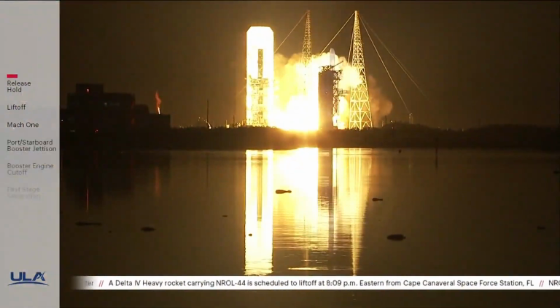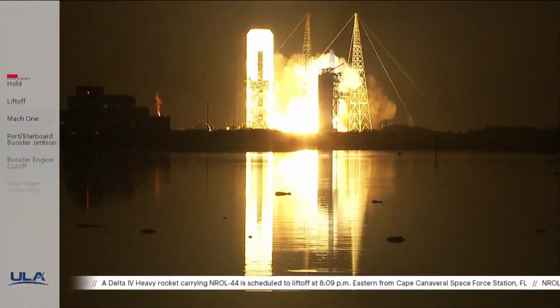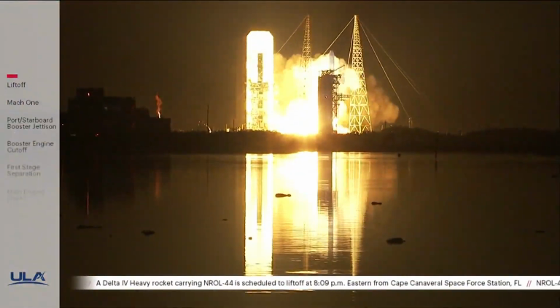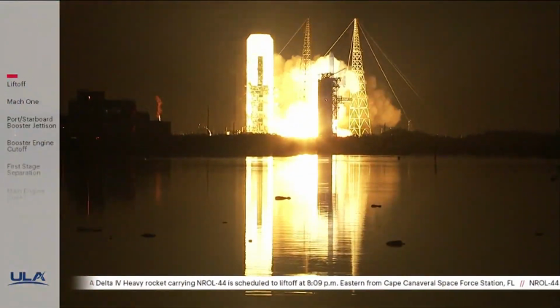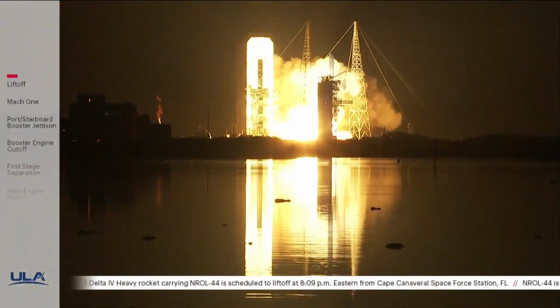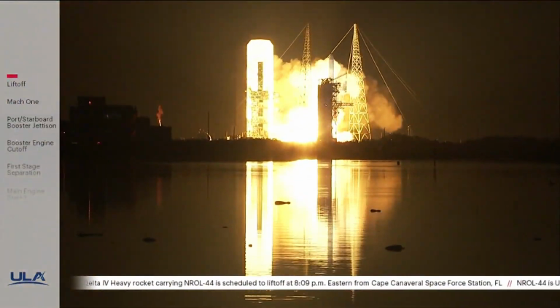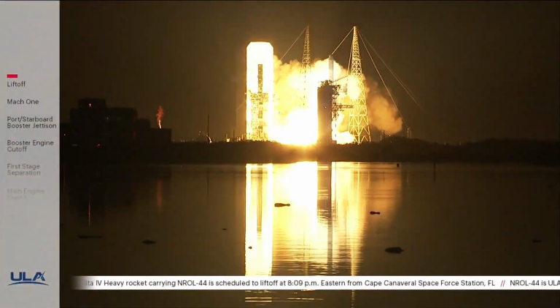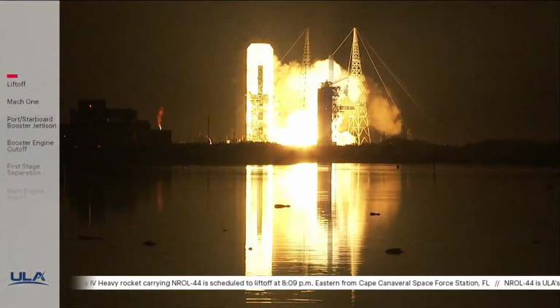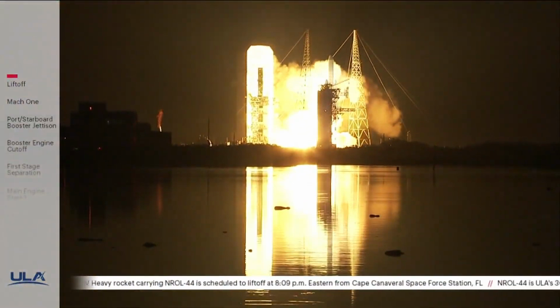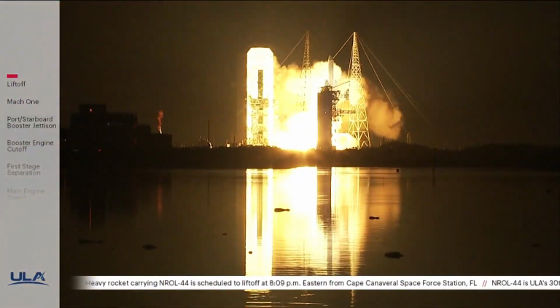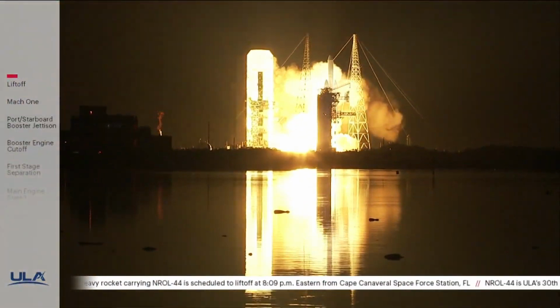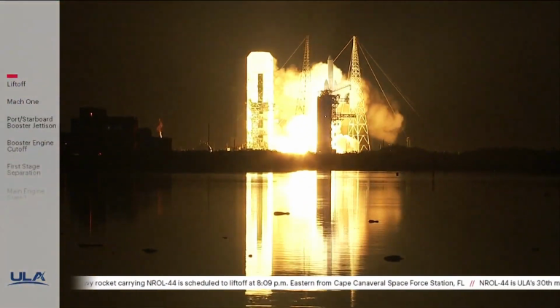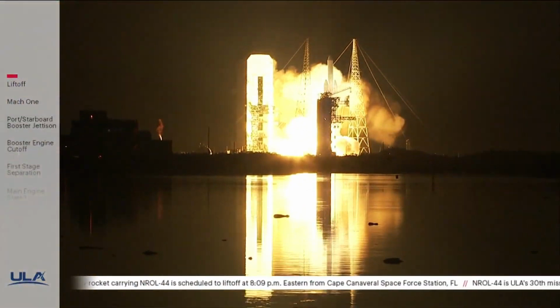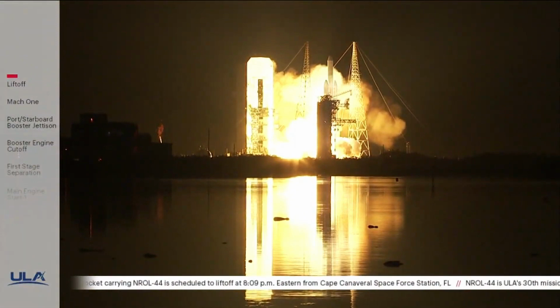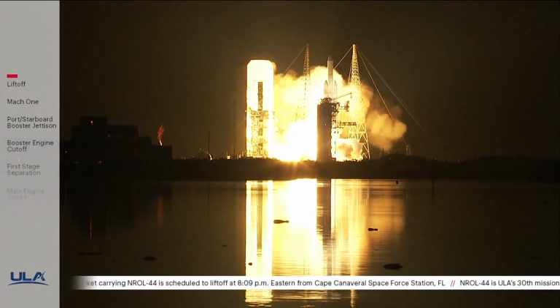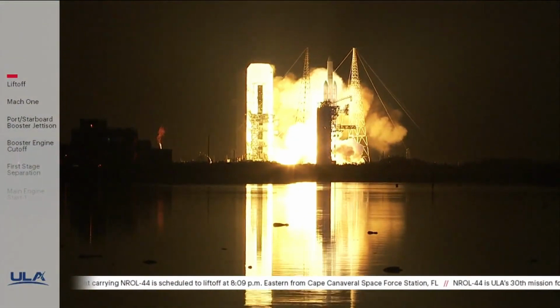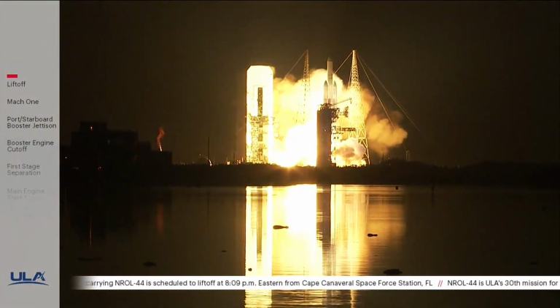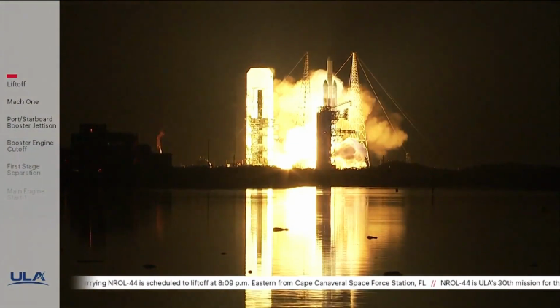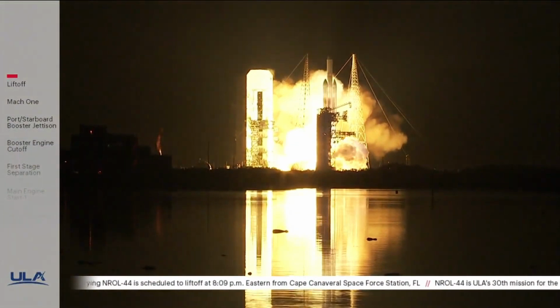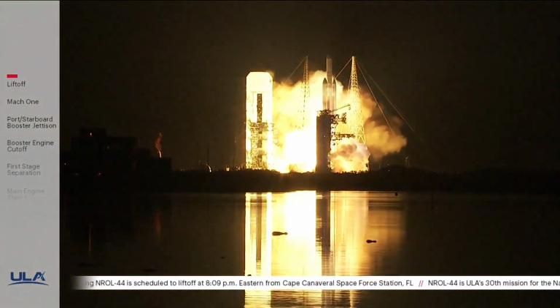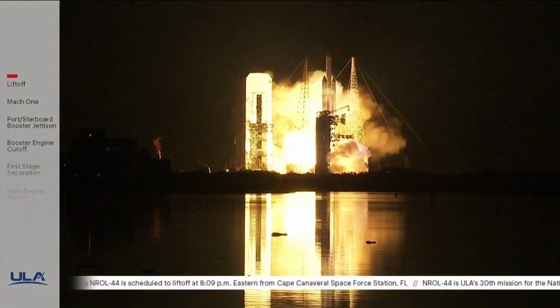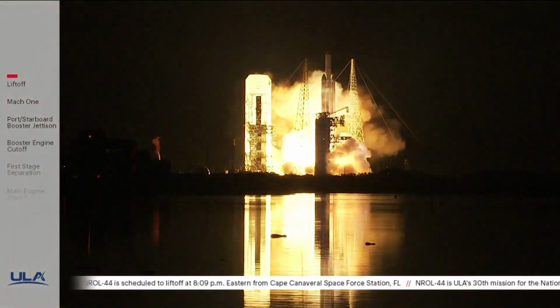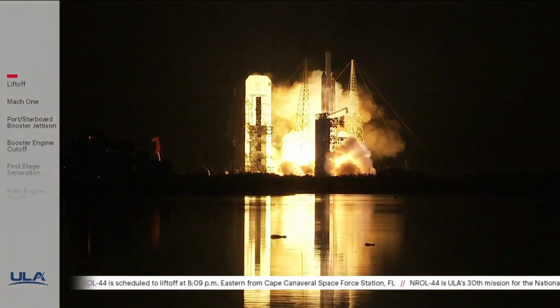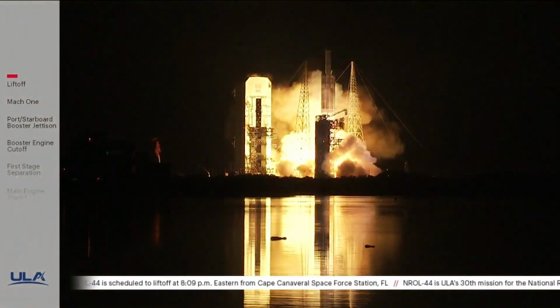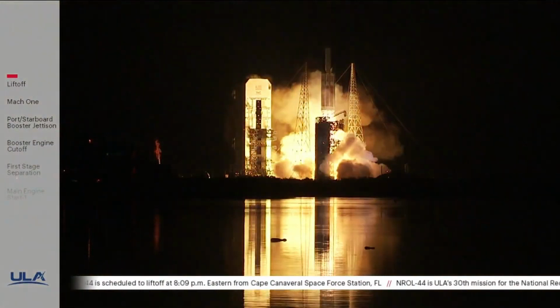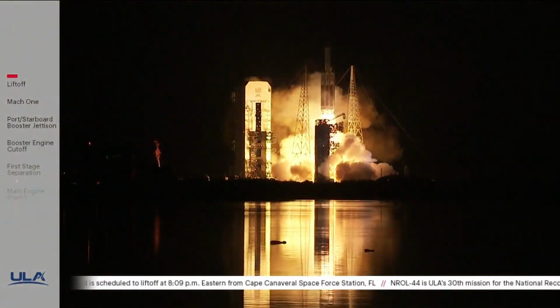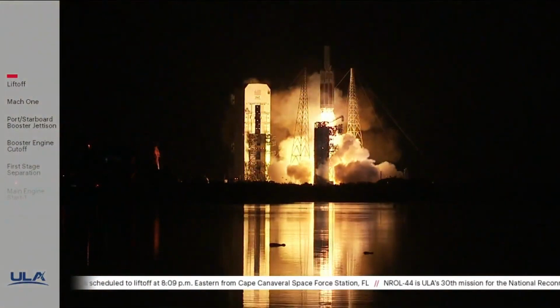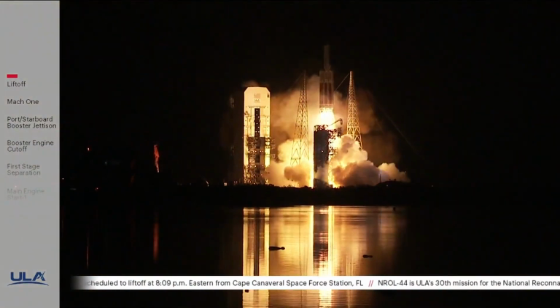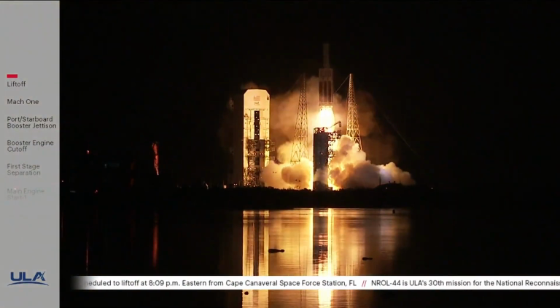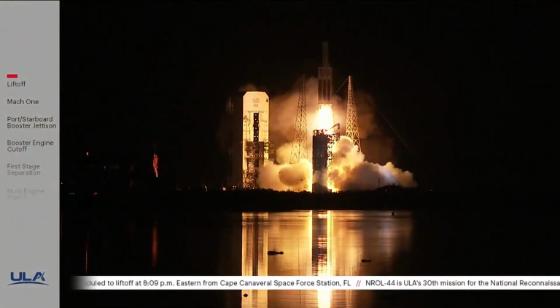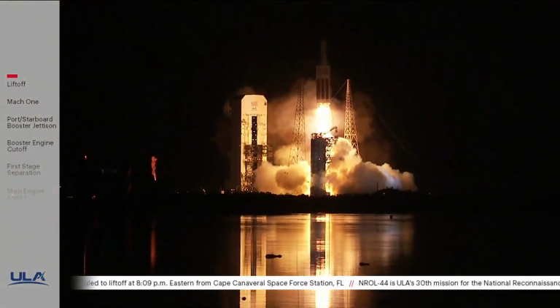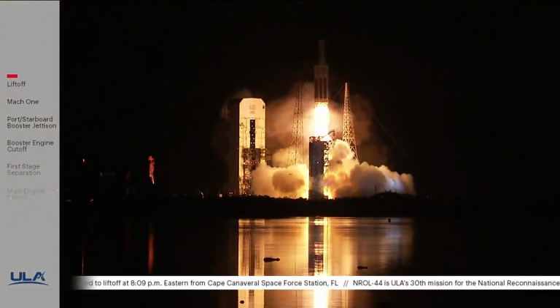And liftoff. There we go. The United Launch Alliance Delta IV Heavy rocket carrying the NROL-44 mission for the National Reconnaissance Office.